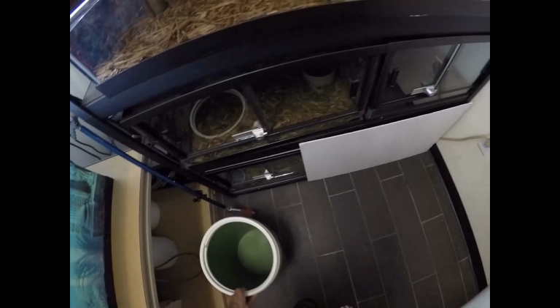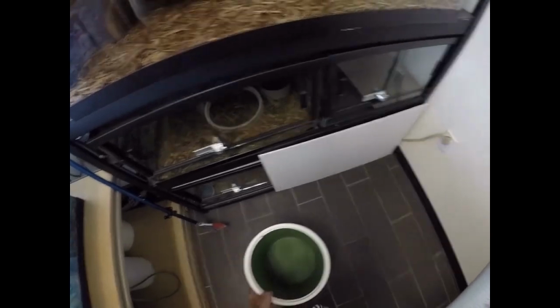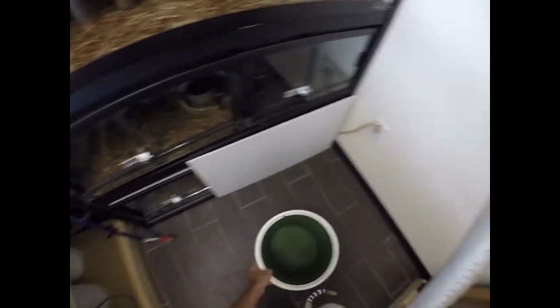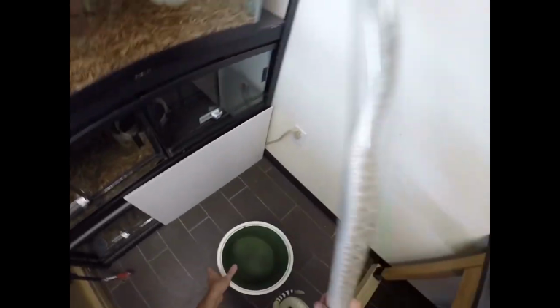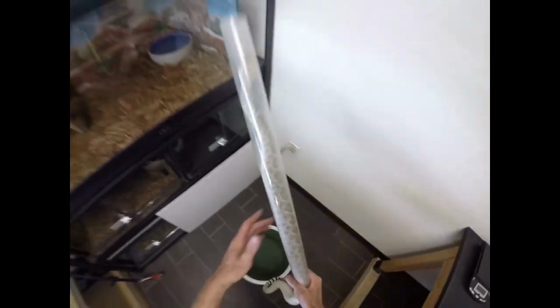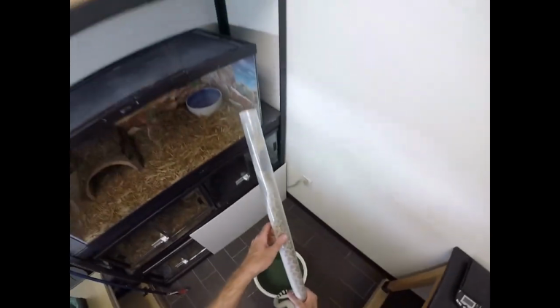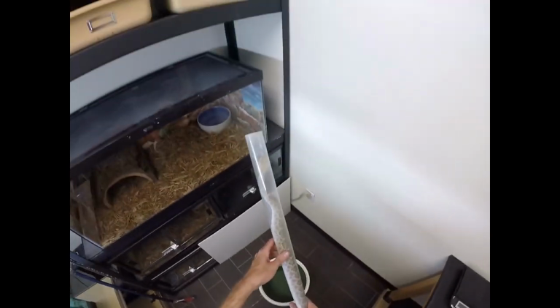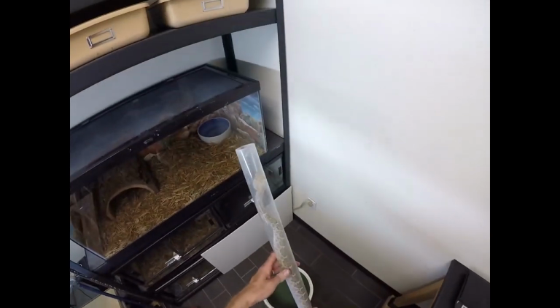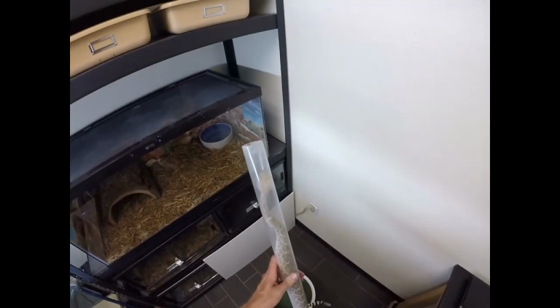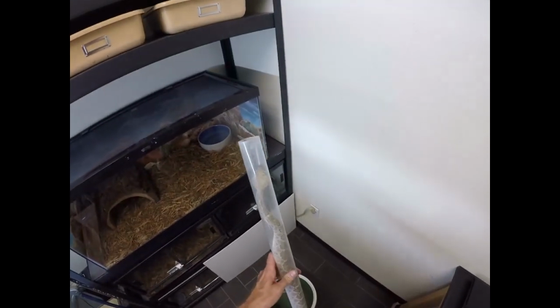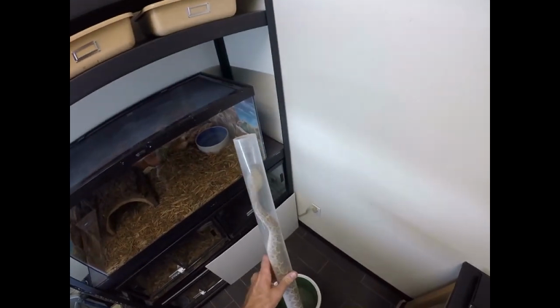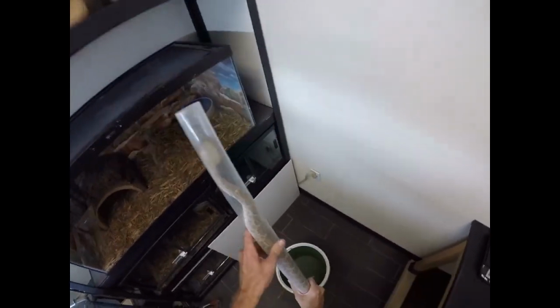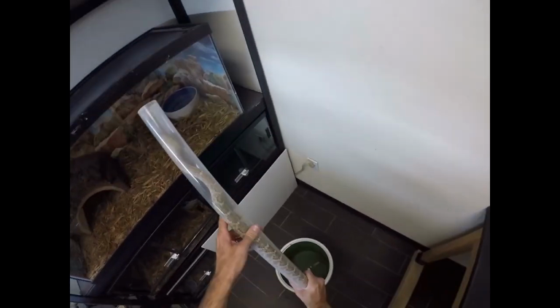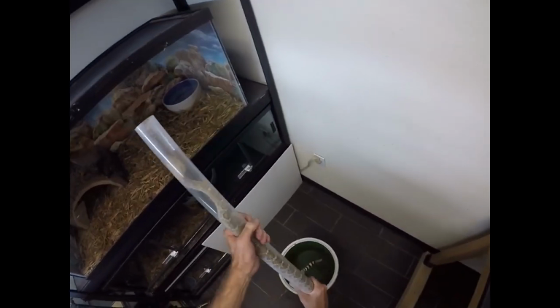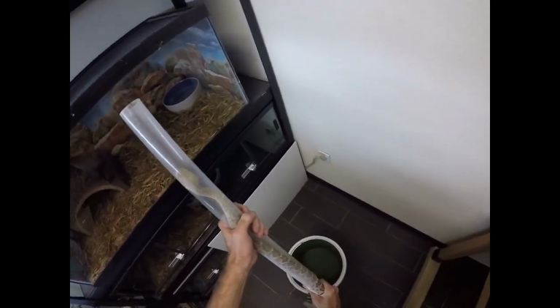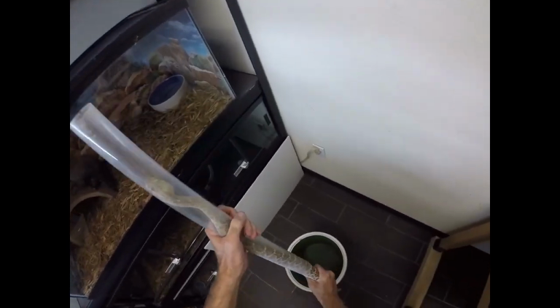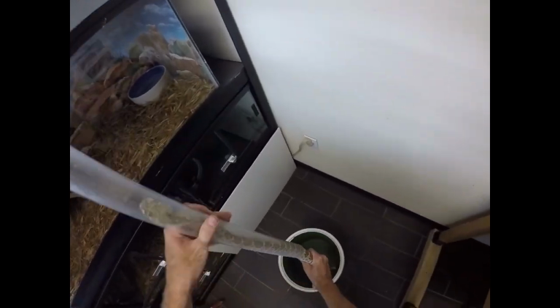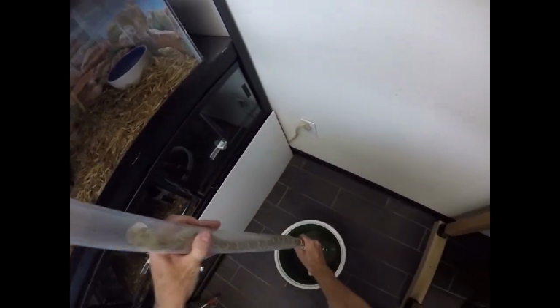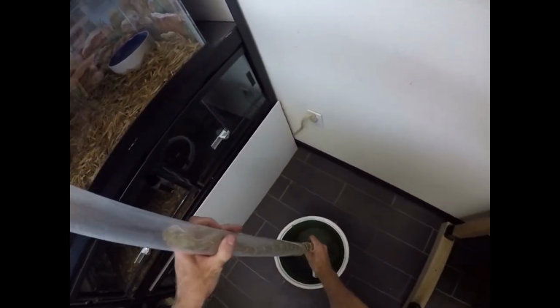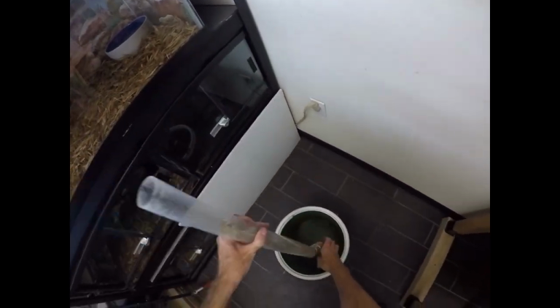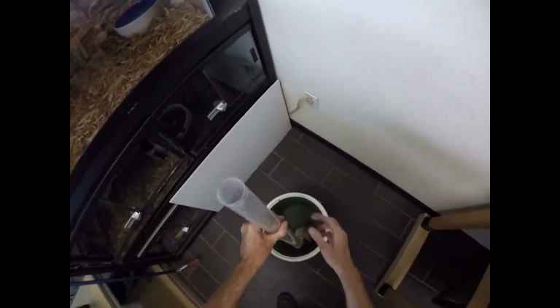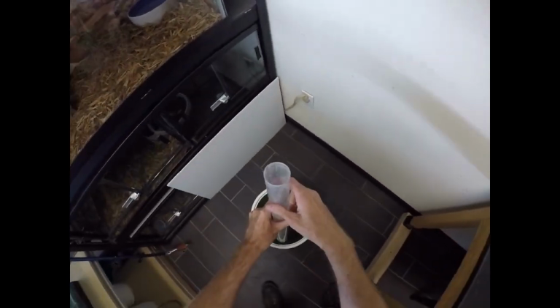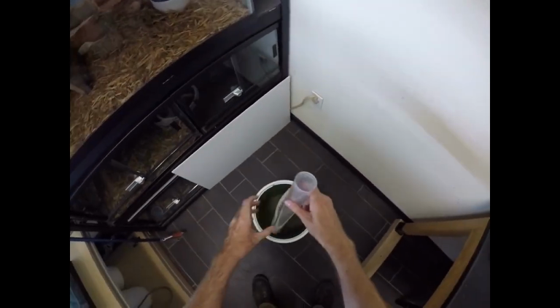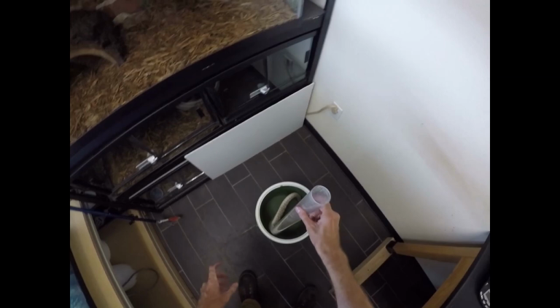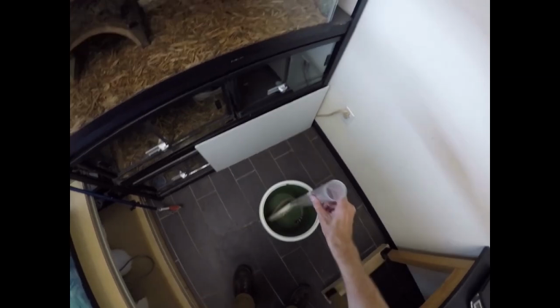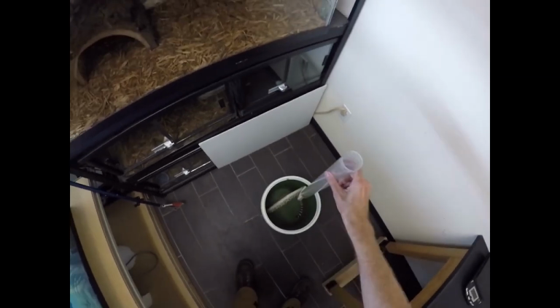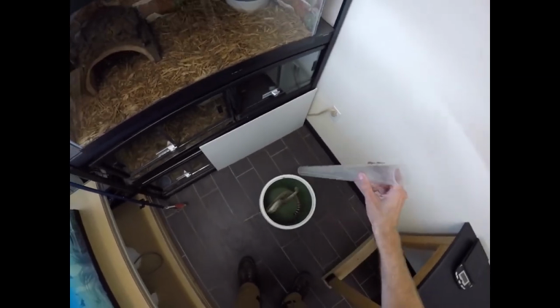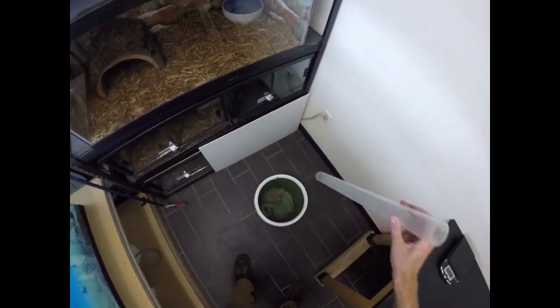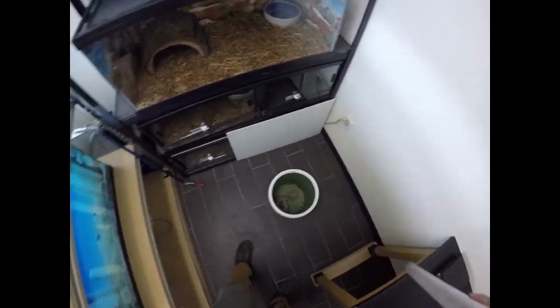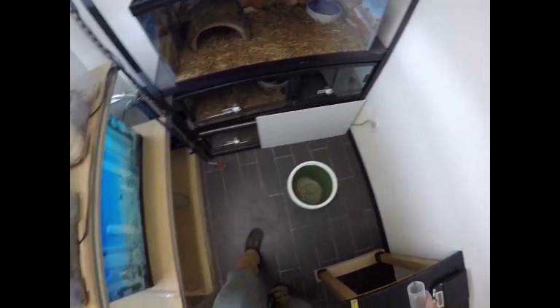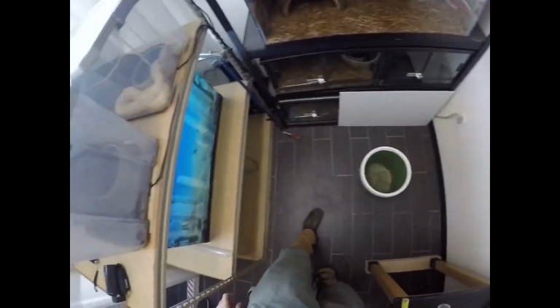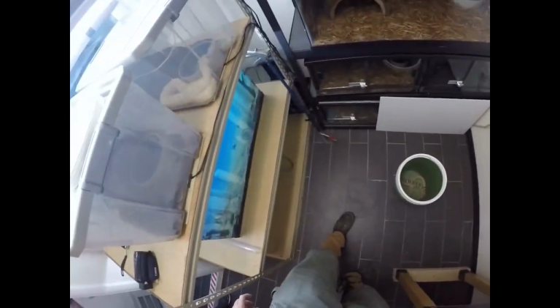This is how we get him back in the bucket. There we go.